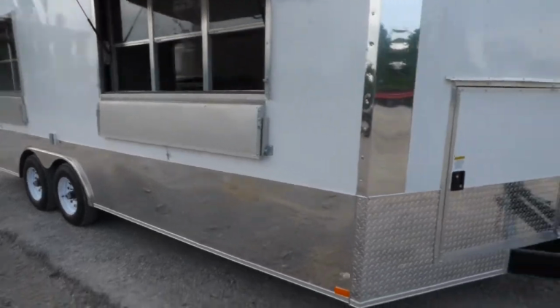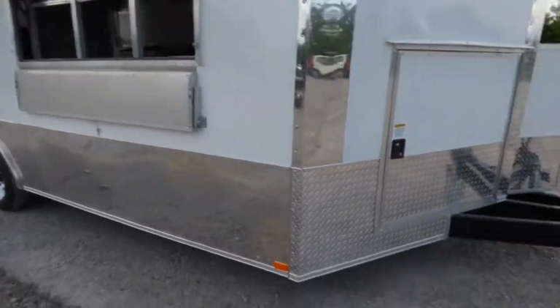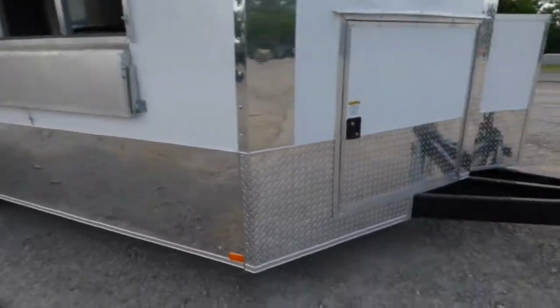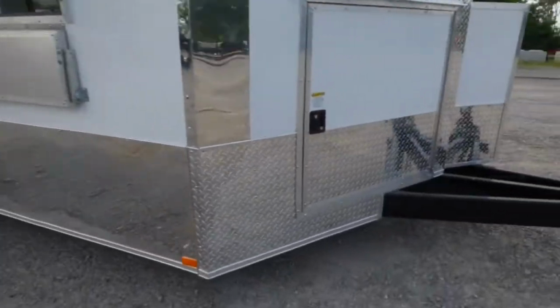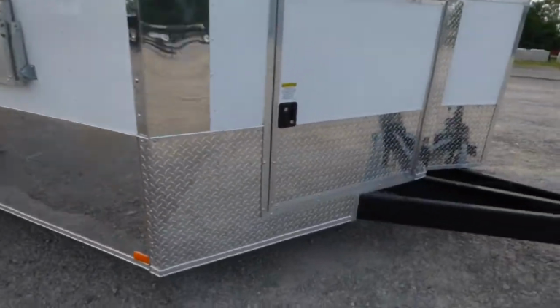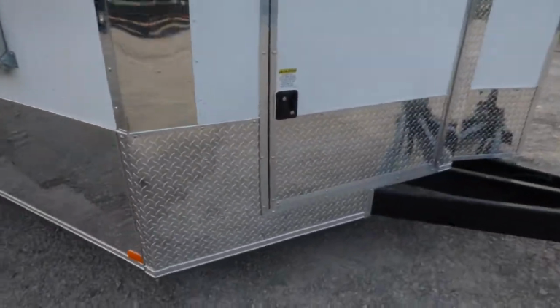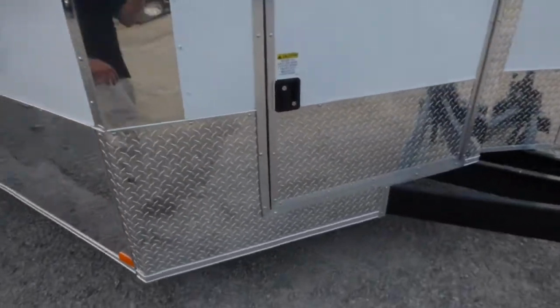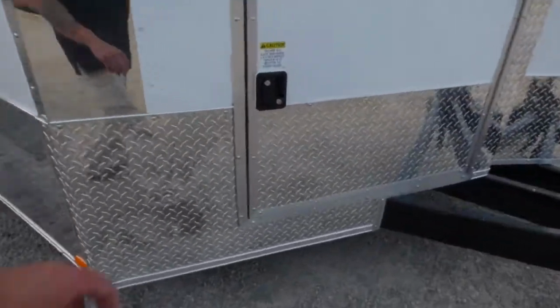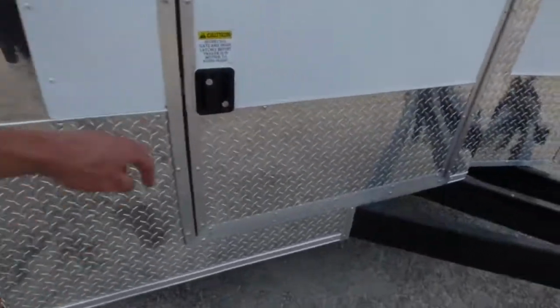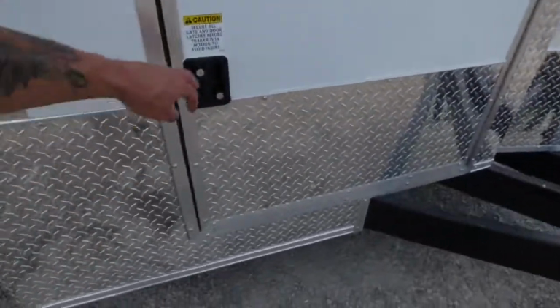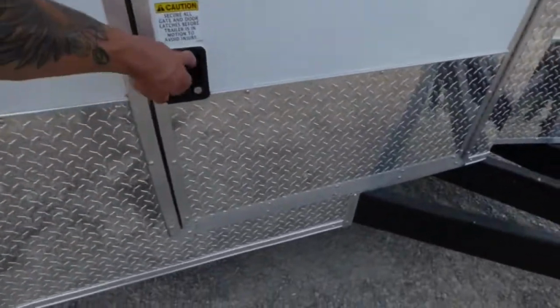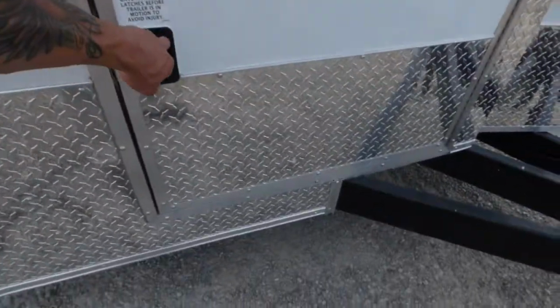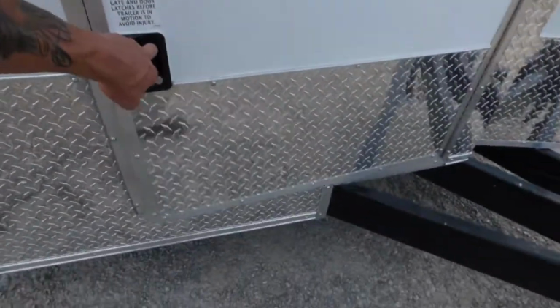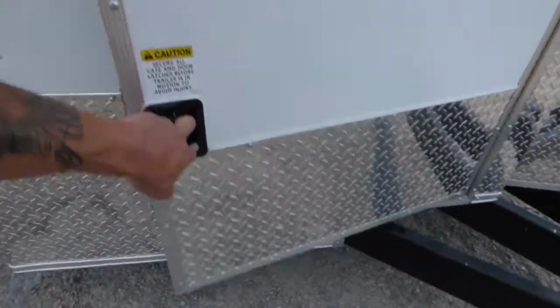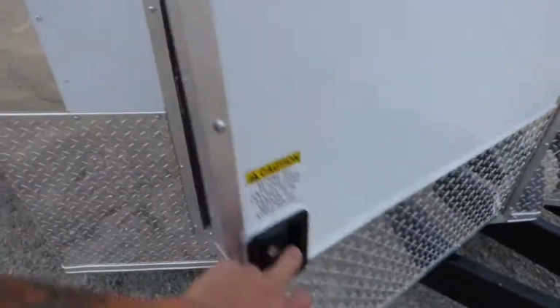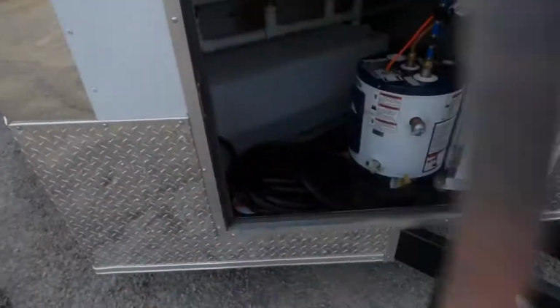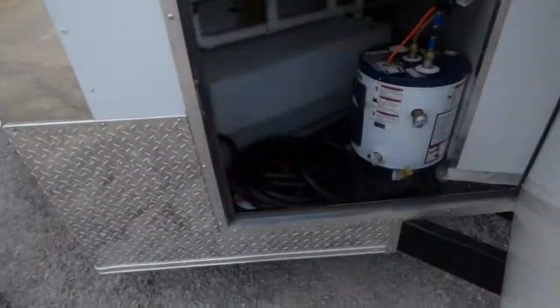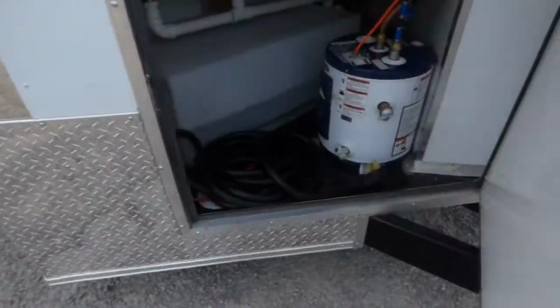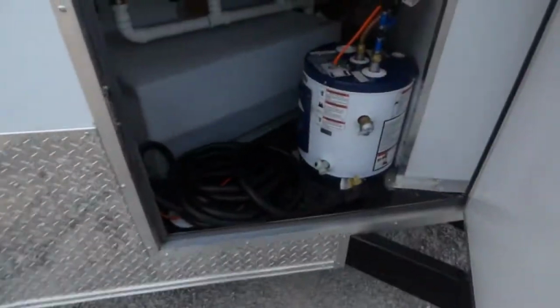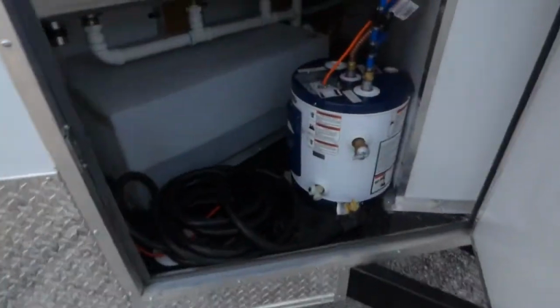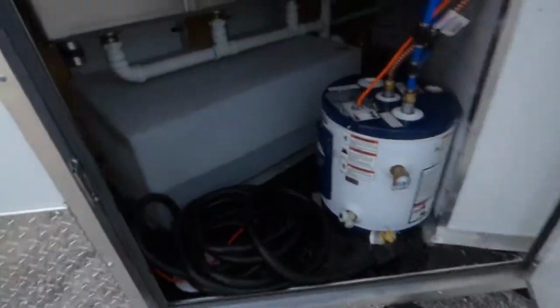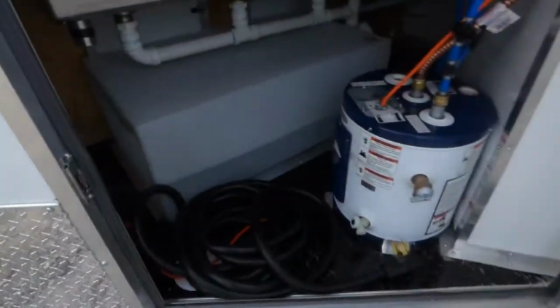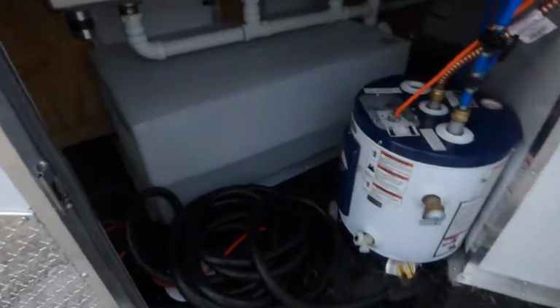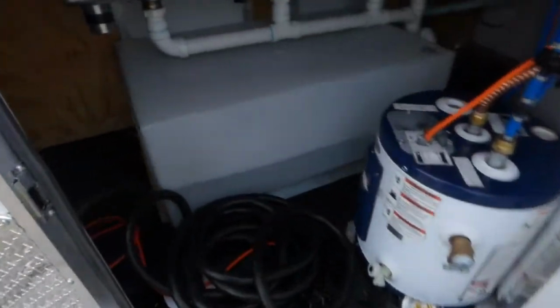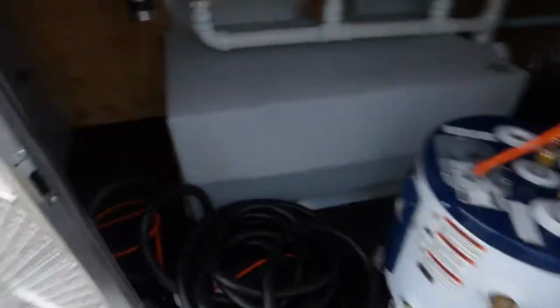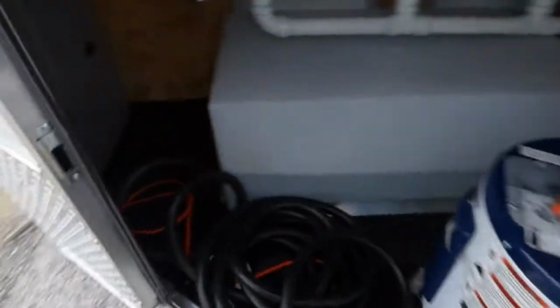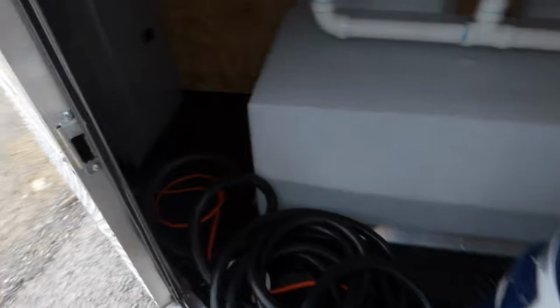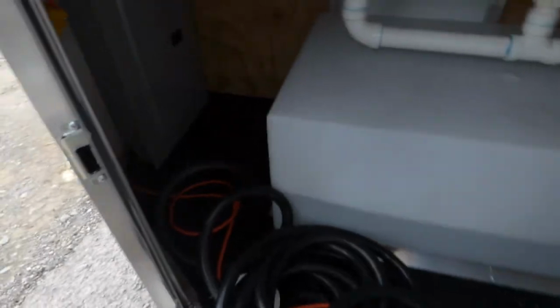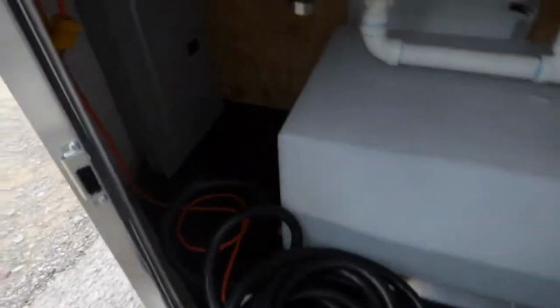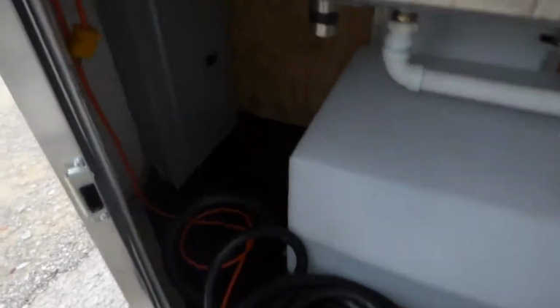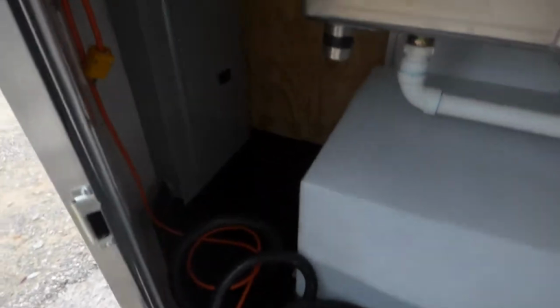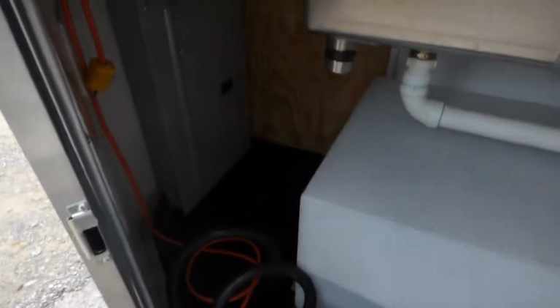Up front we have a 36 inch access door that gives you access to your plumbing and your electrical.